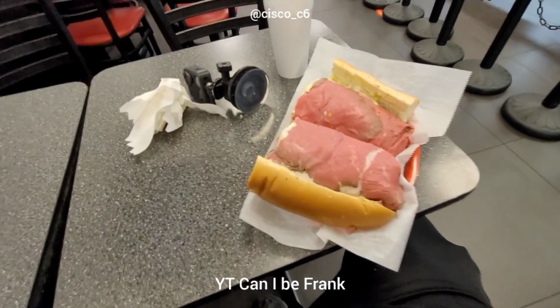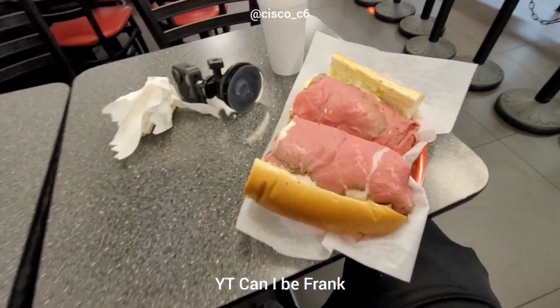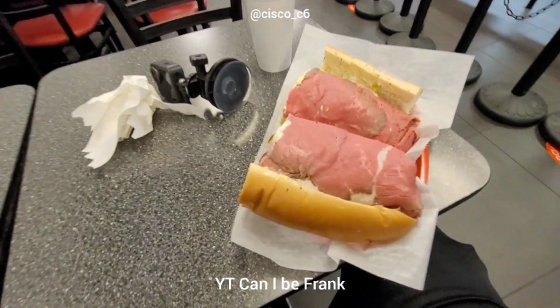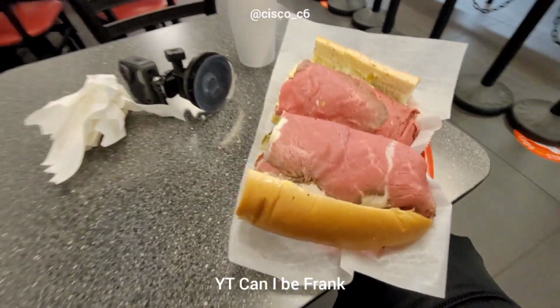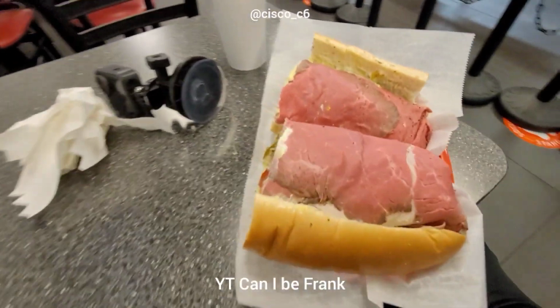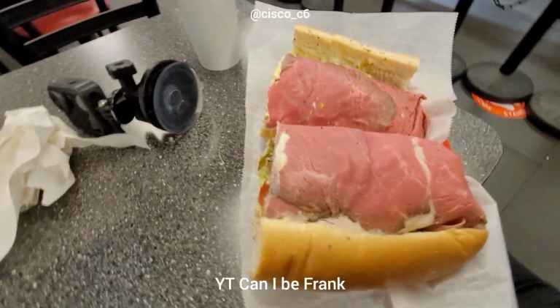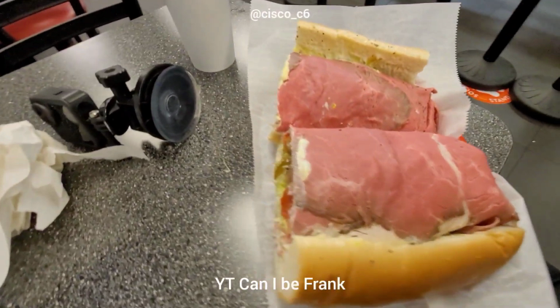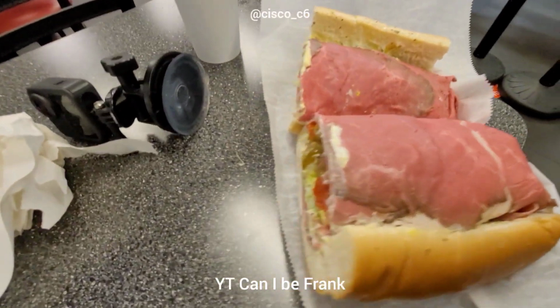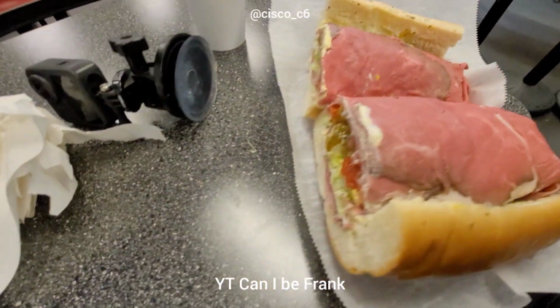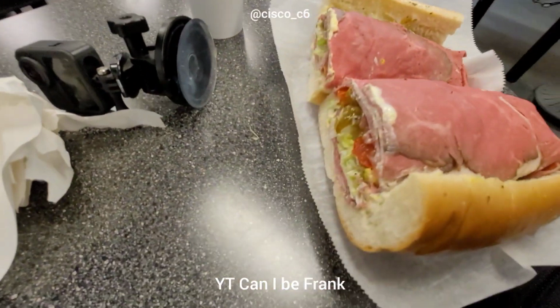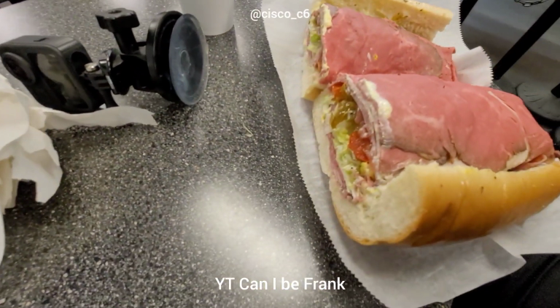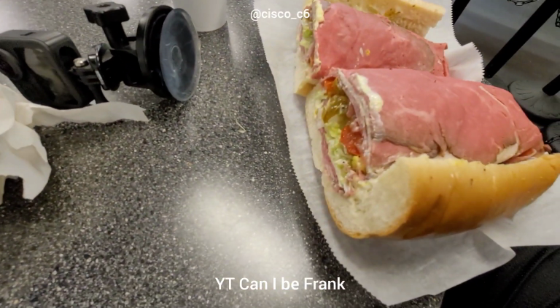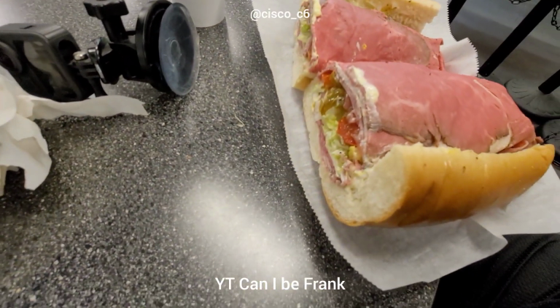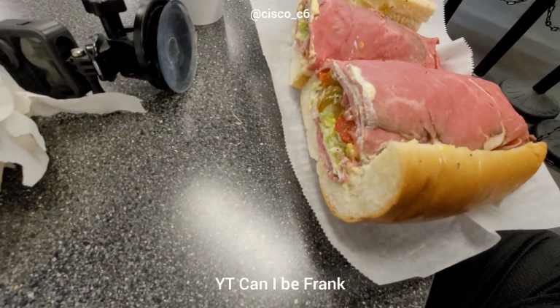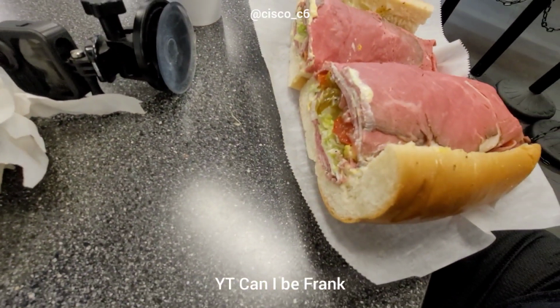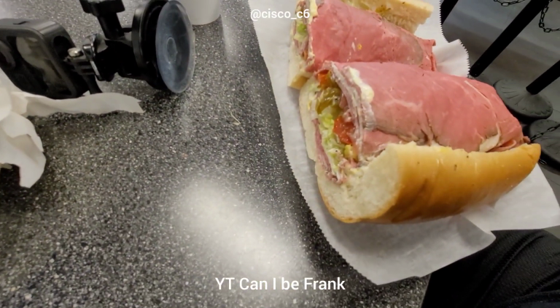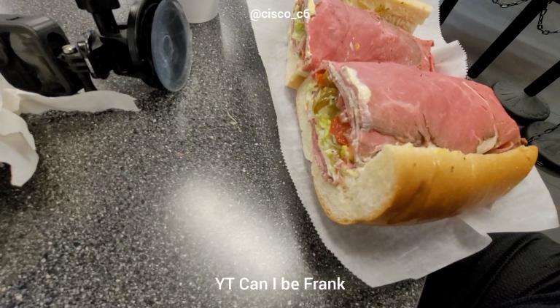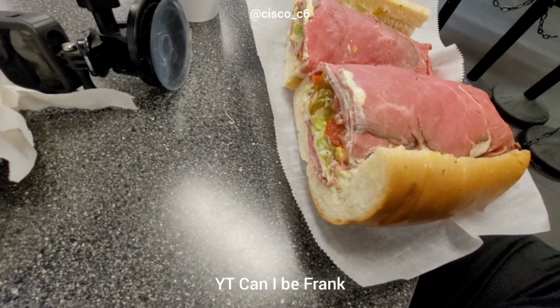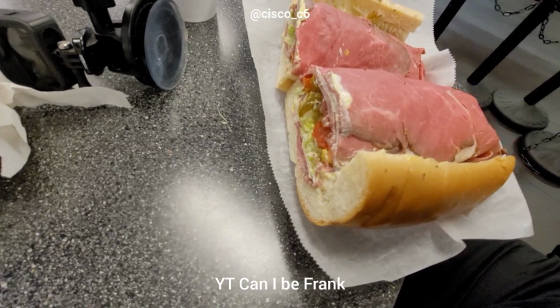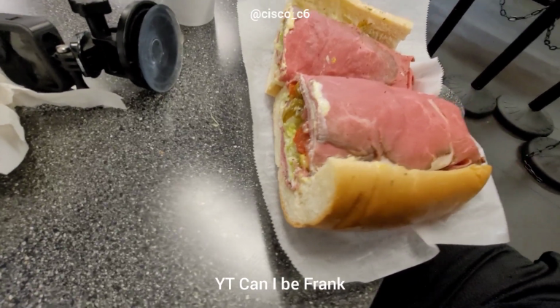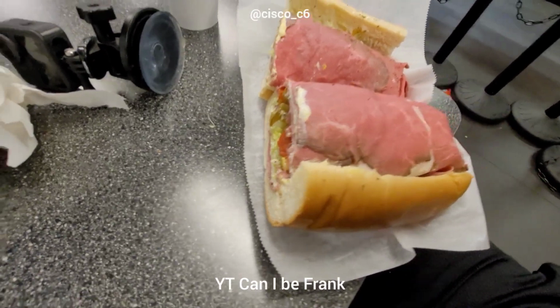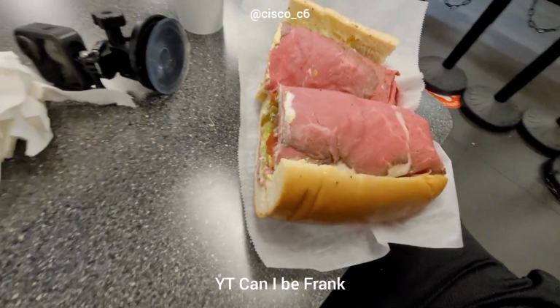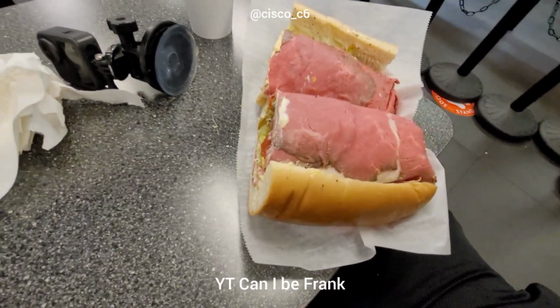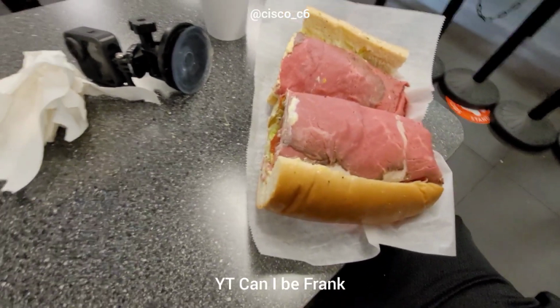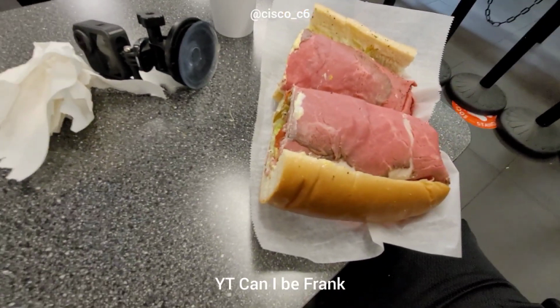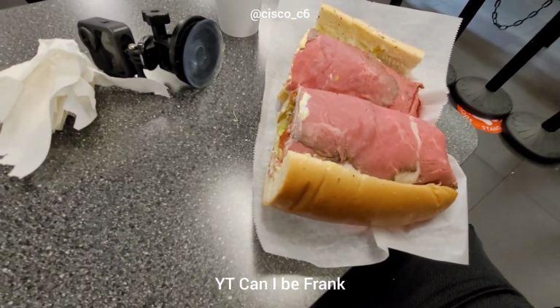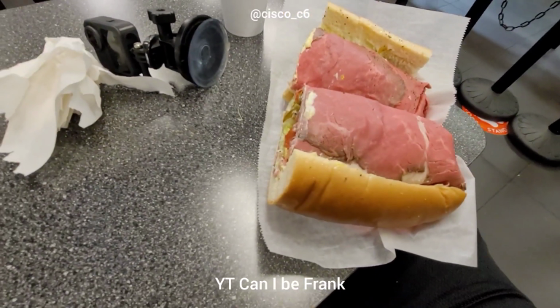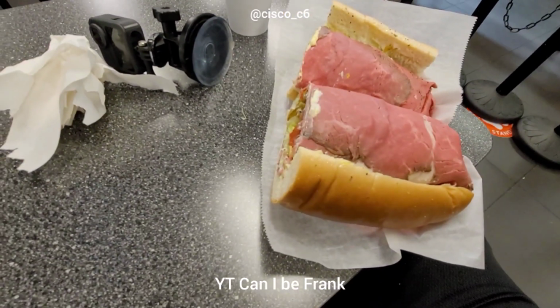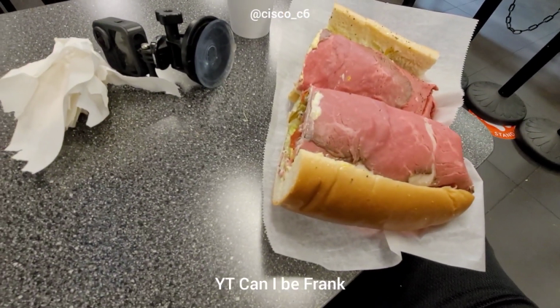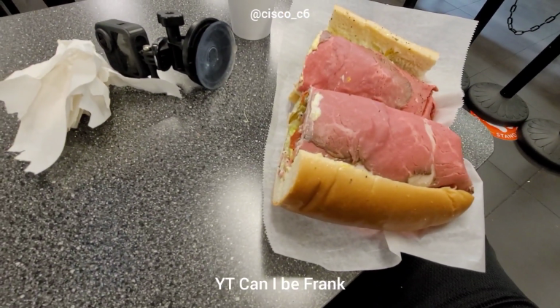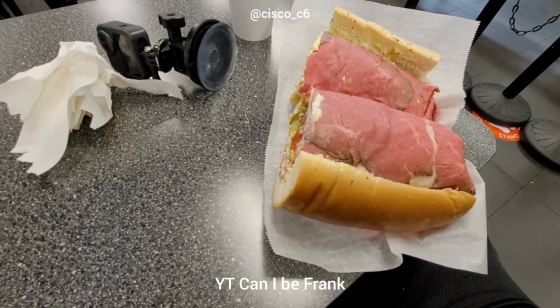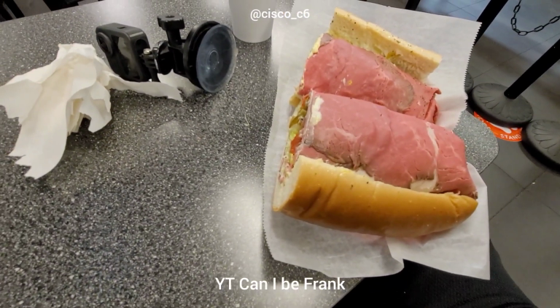I'm at La Spada's Hoagies — roast beef, turkey, and salami. It's gonna be amazing.